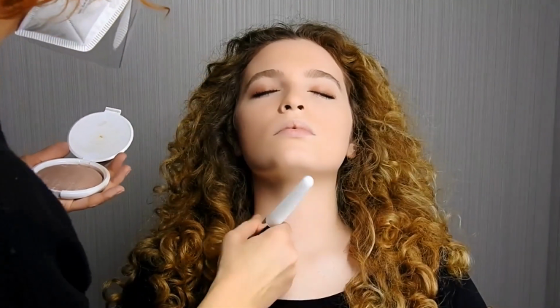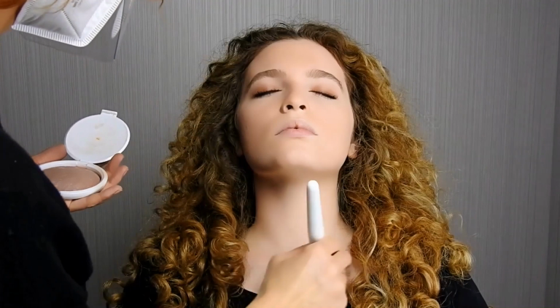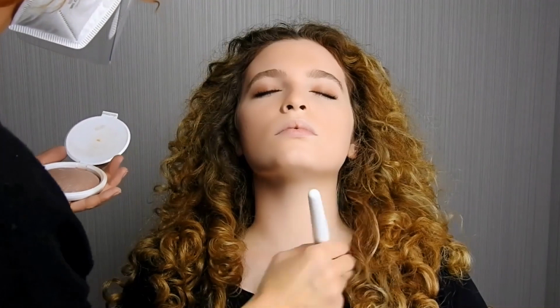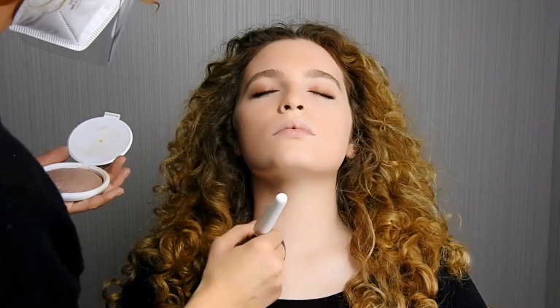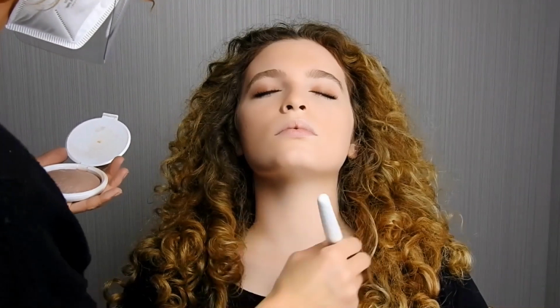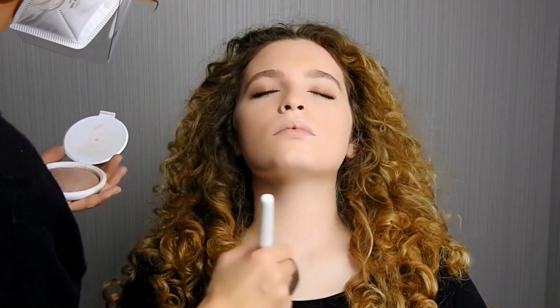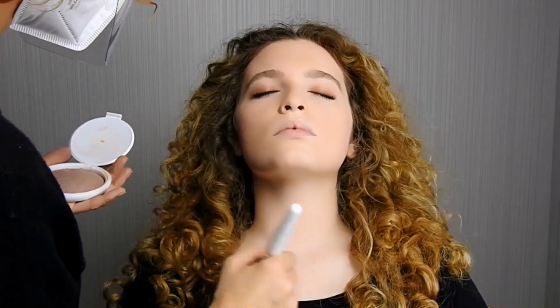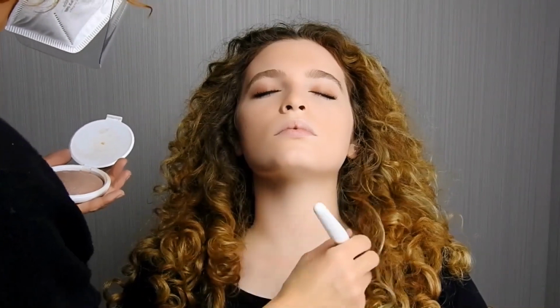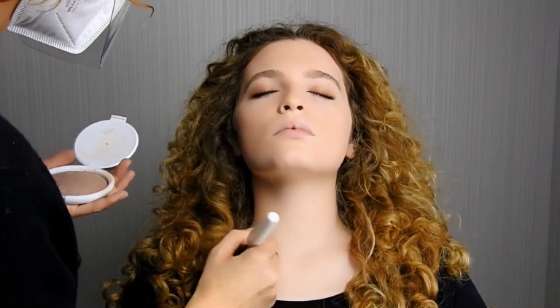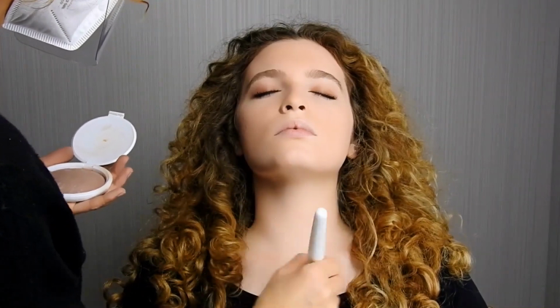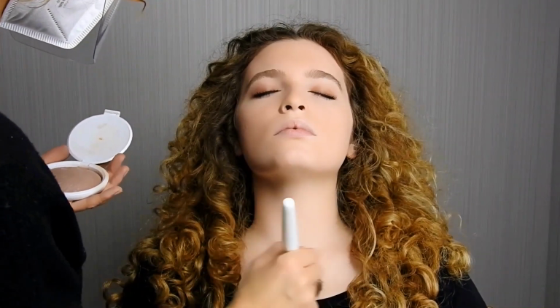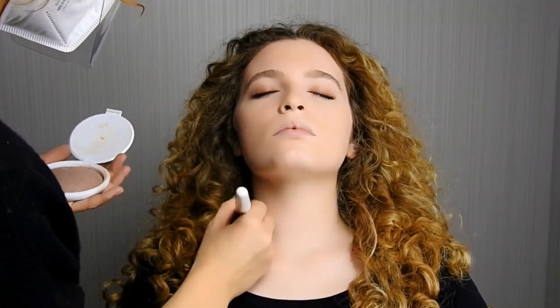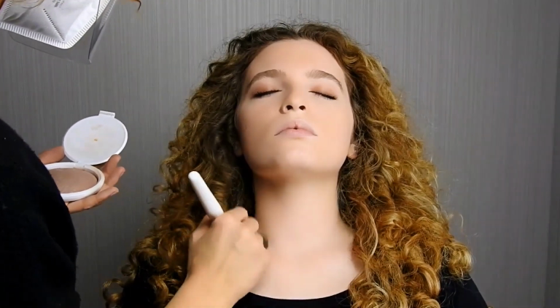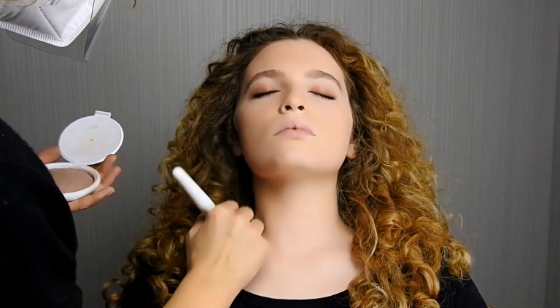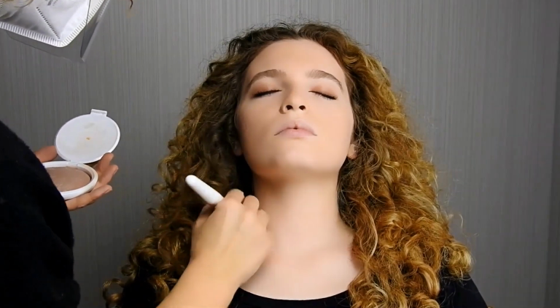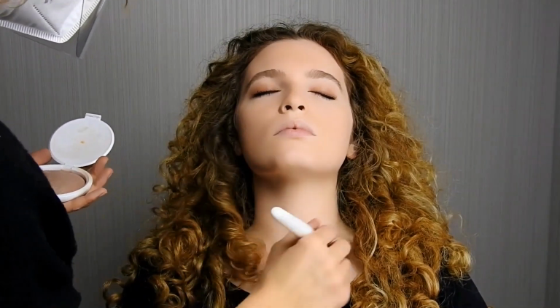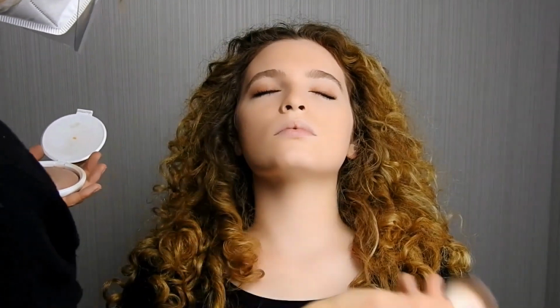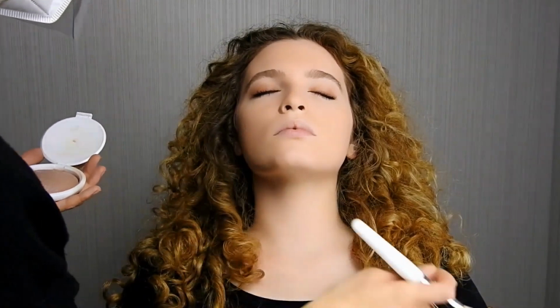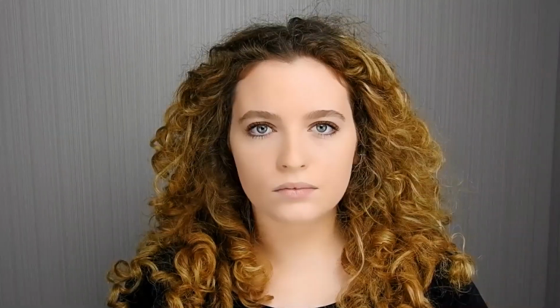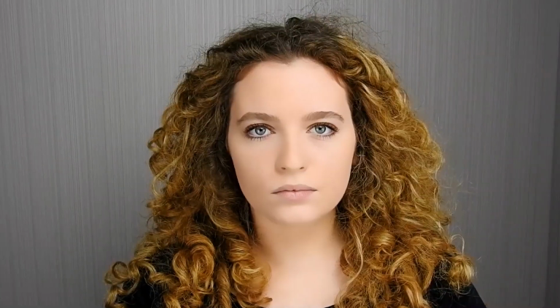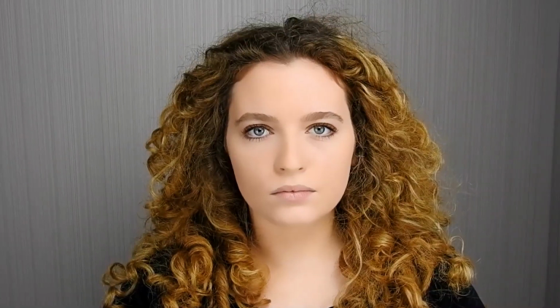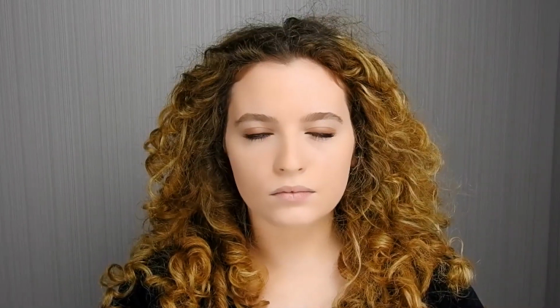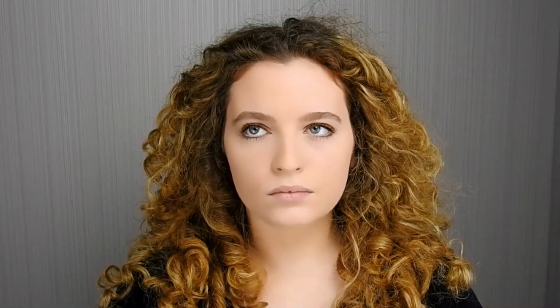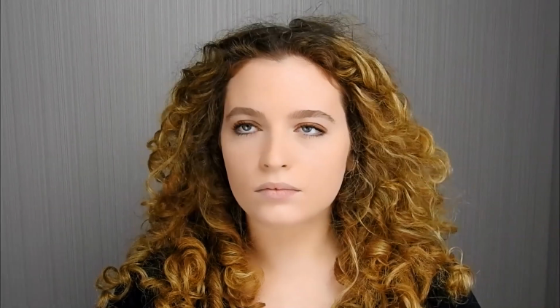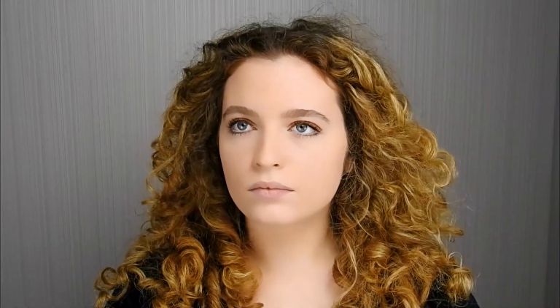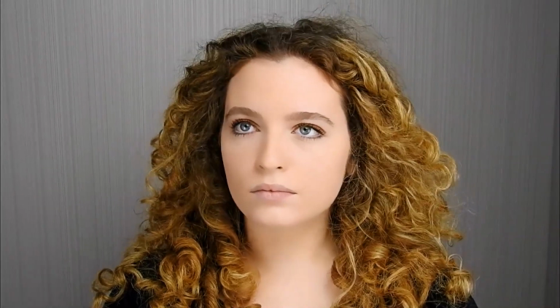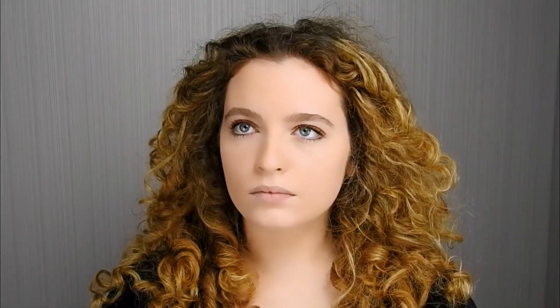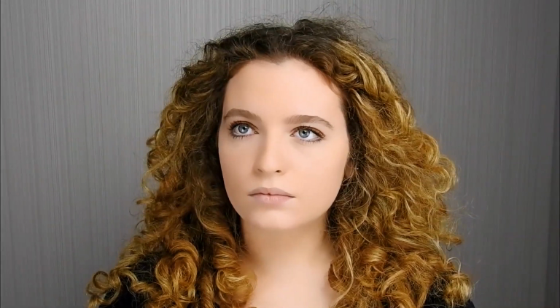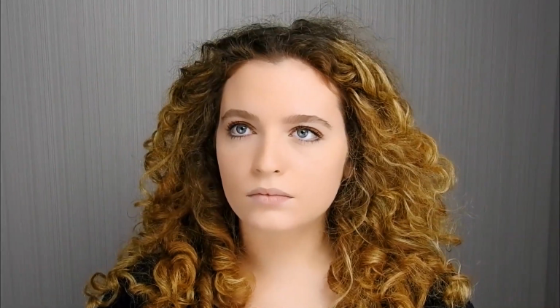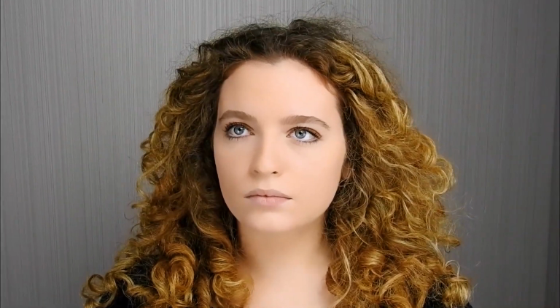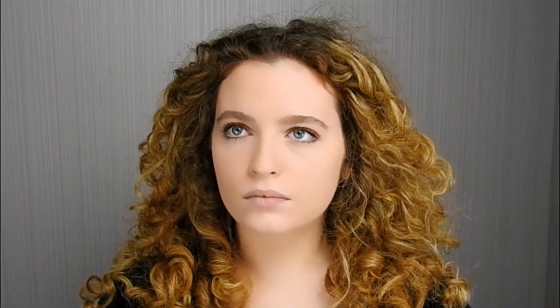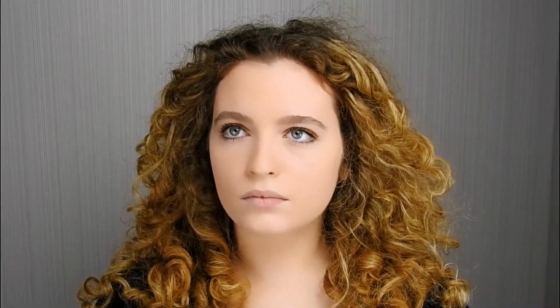Grazie al filtro solare SPF 30, la protezione da raggi ultravioletti, luce blu e inquinamento è assicurata.